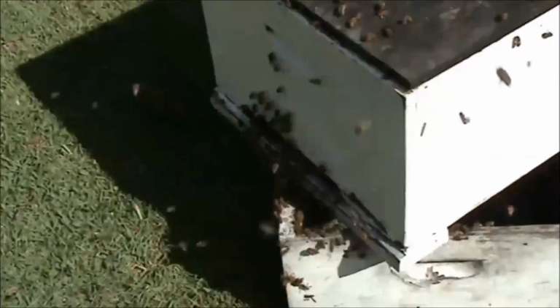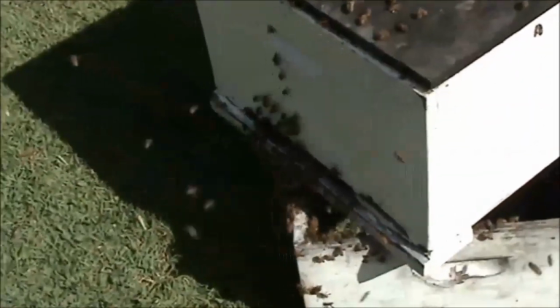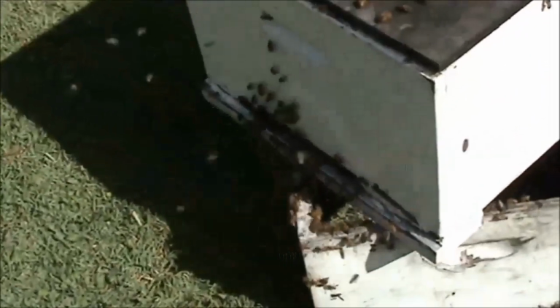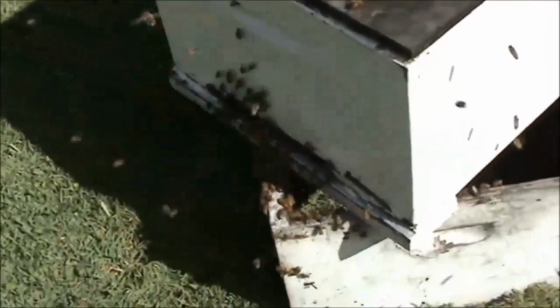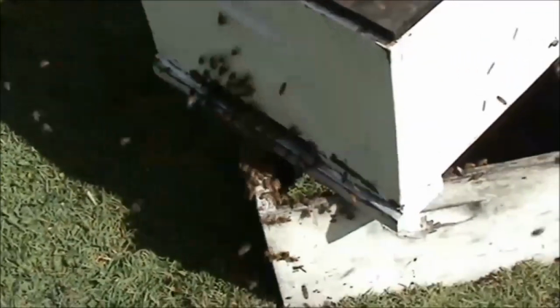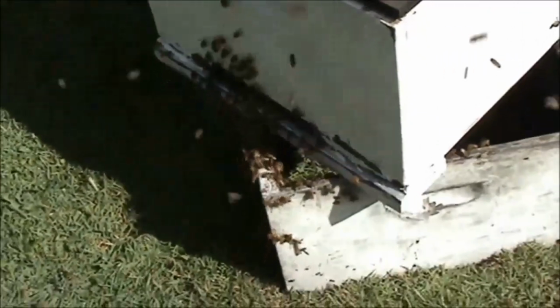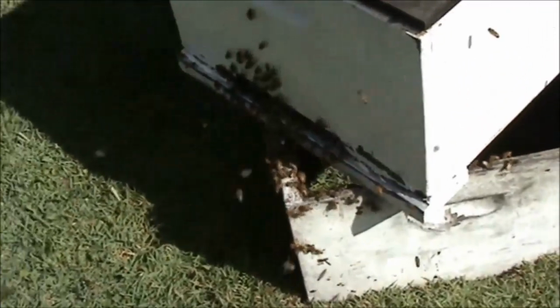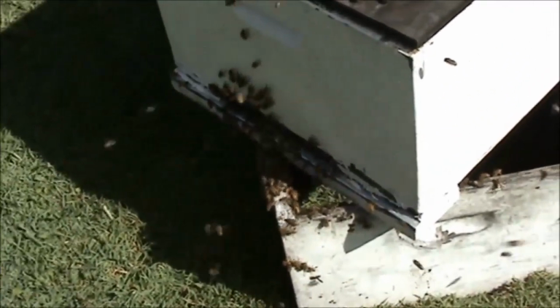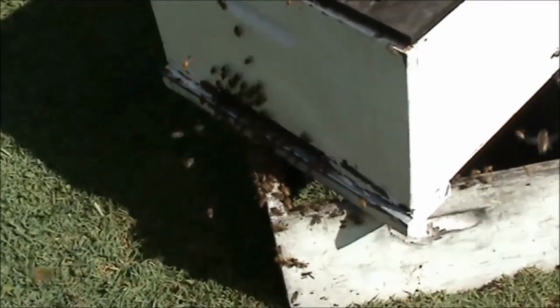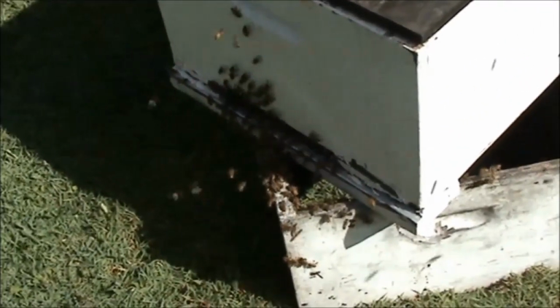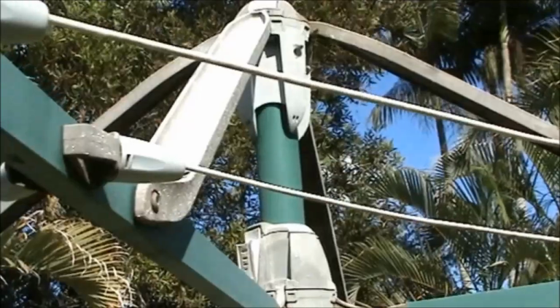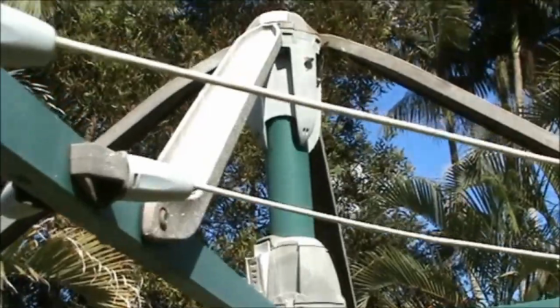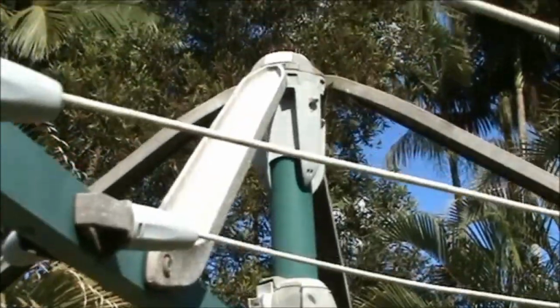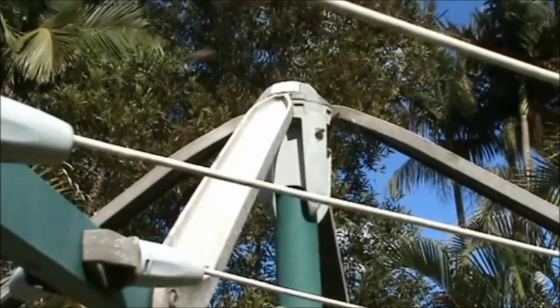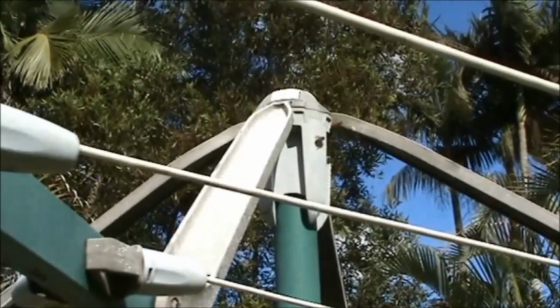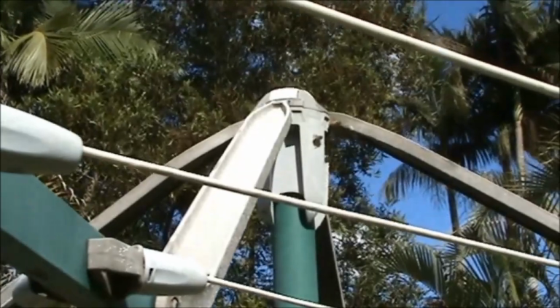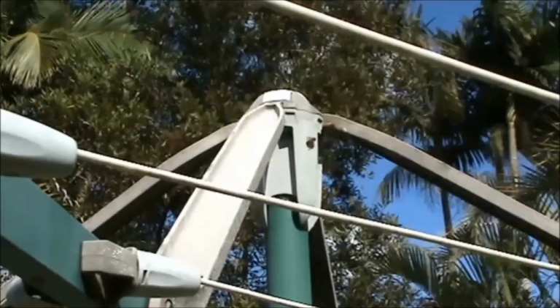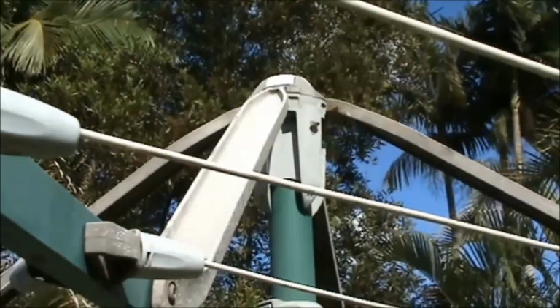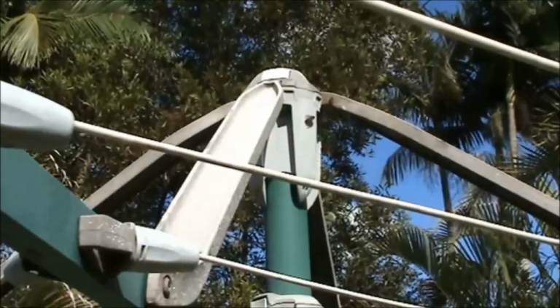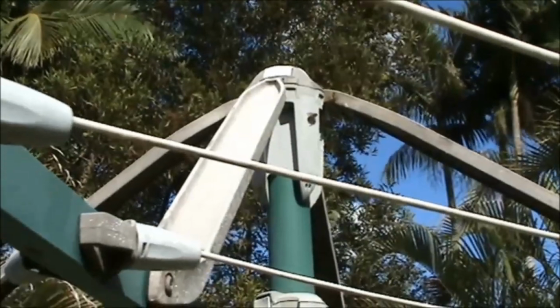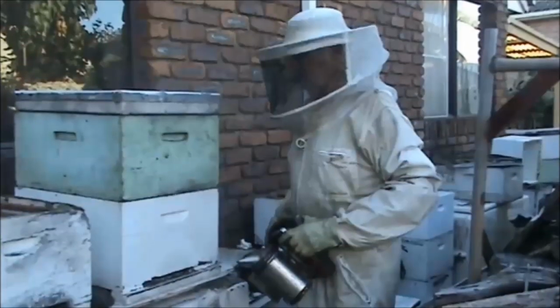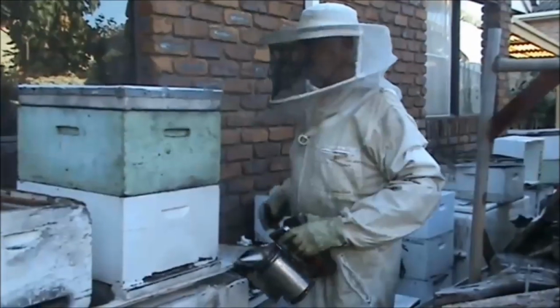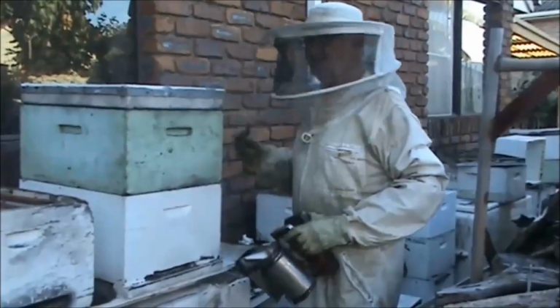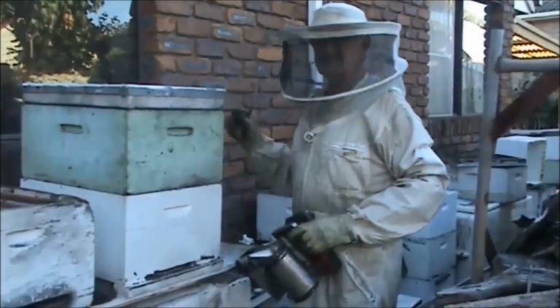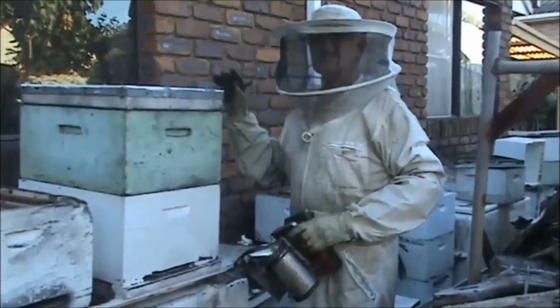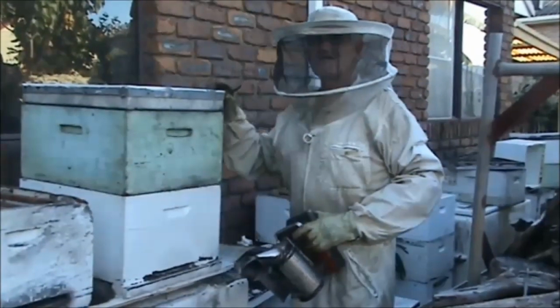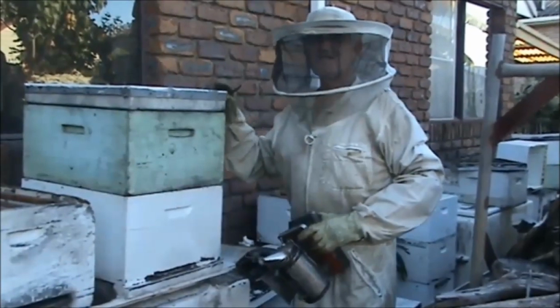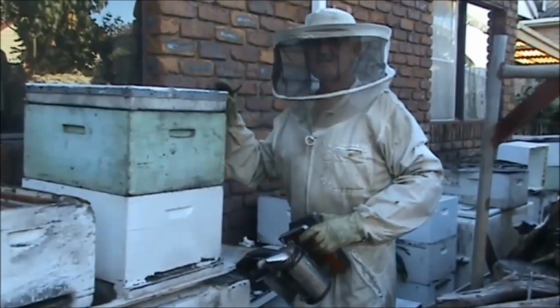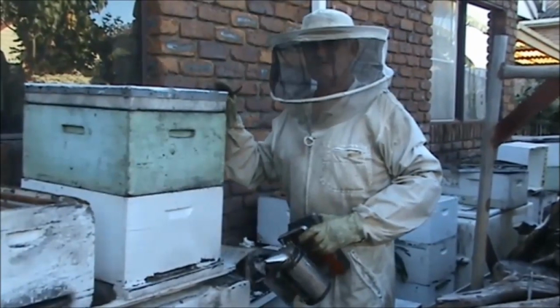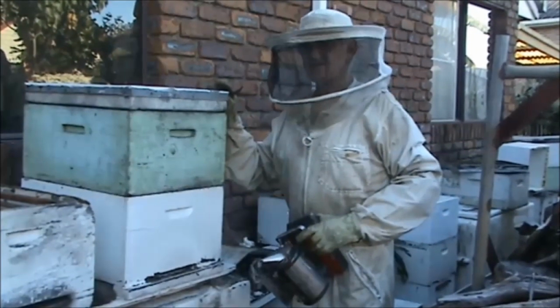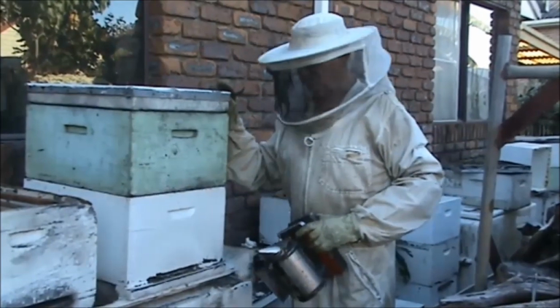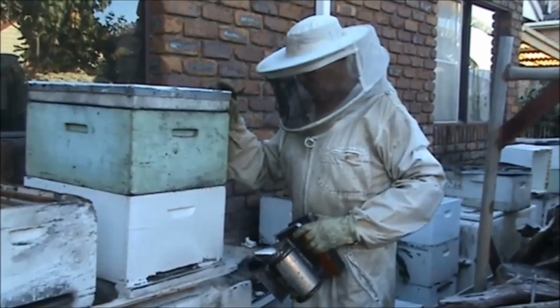The bees have all moved off the clothesline and down into the box — it just happens so quickly.